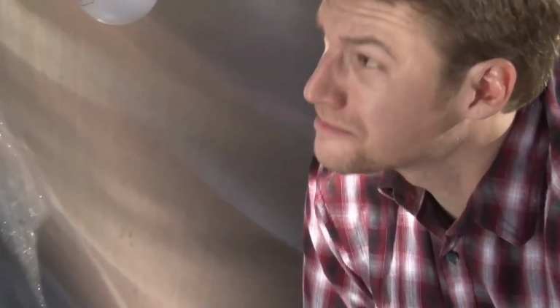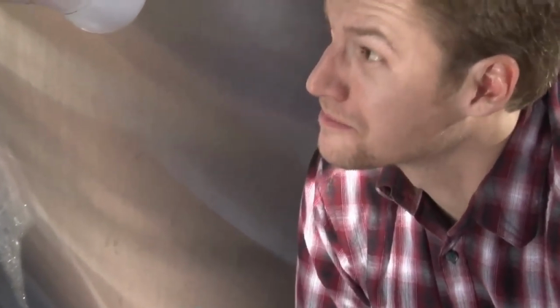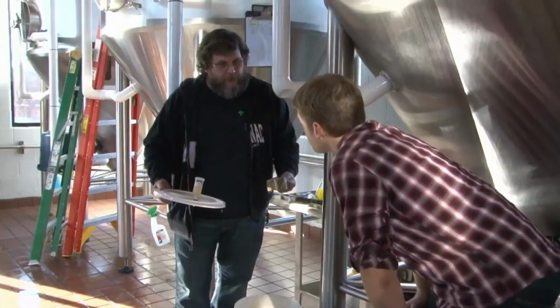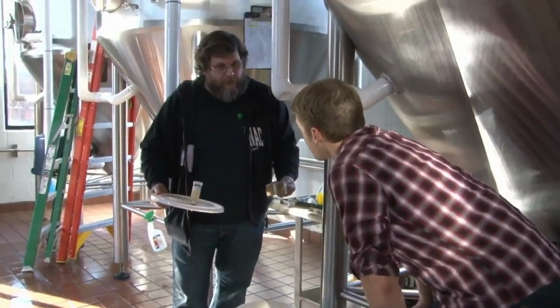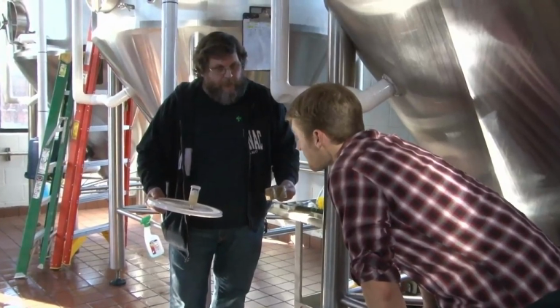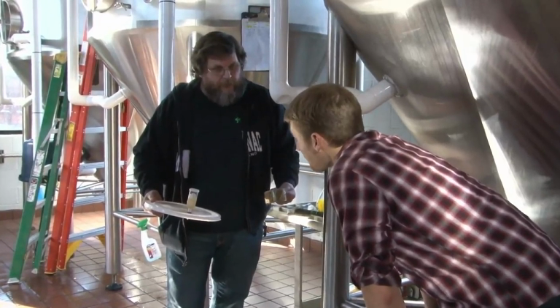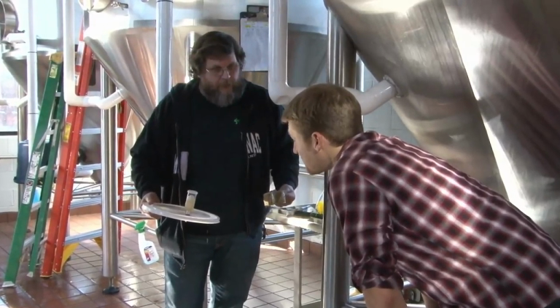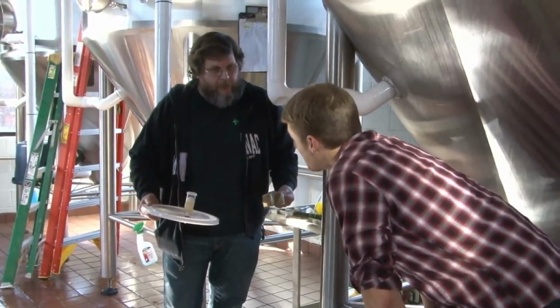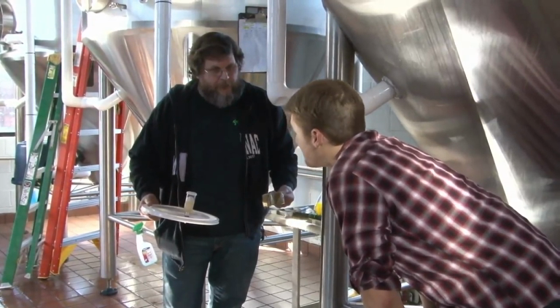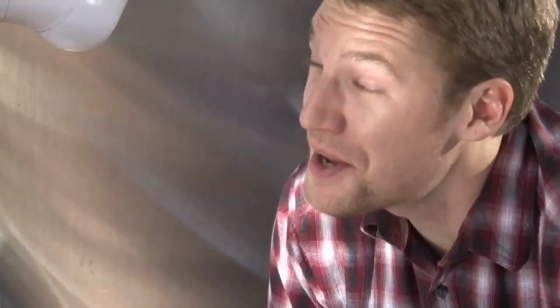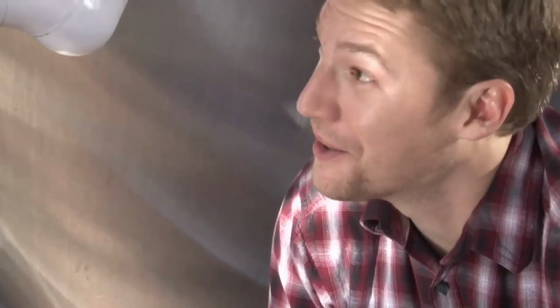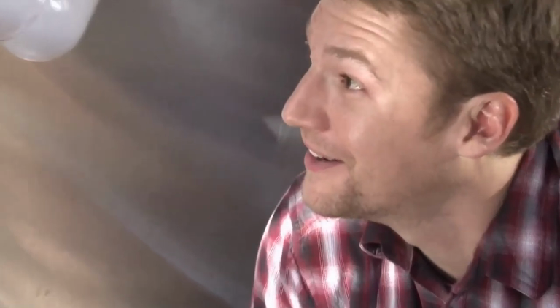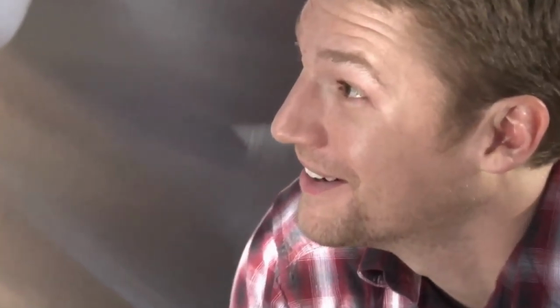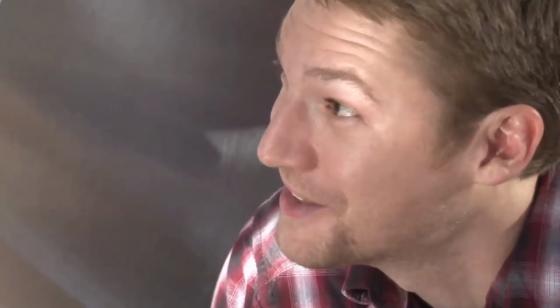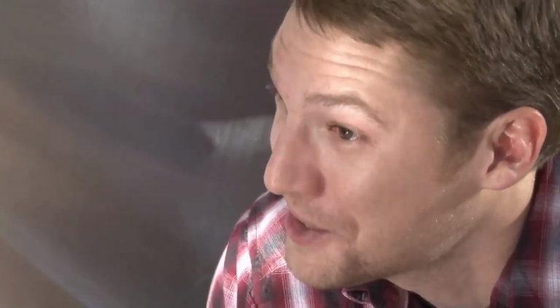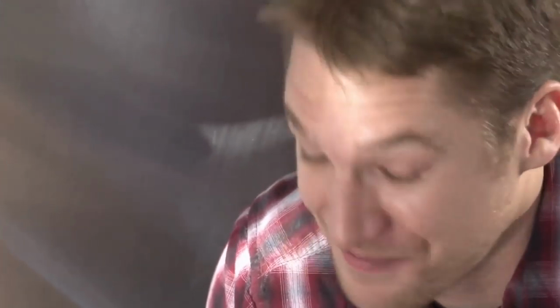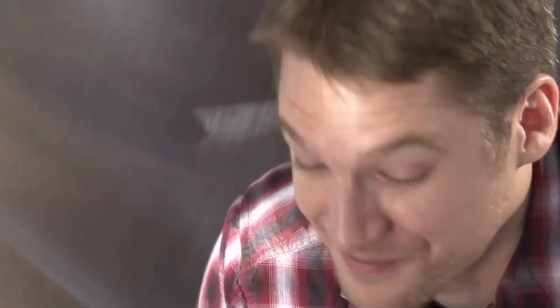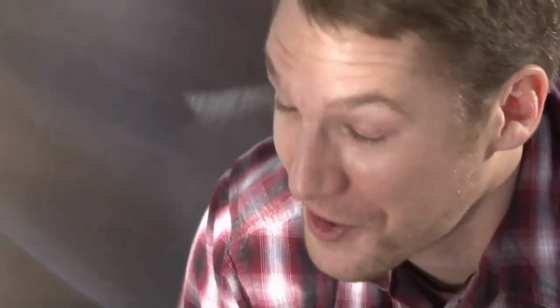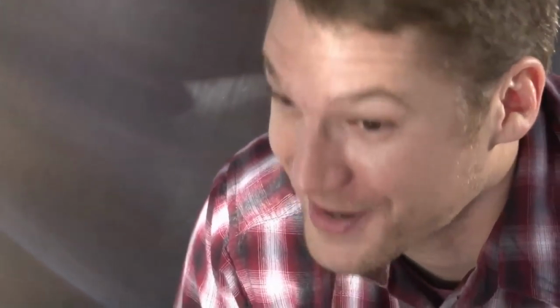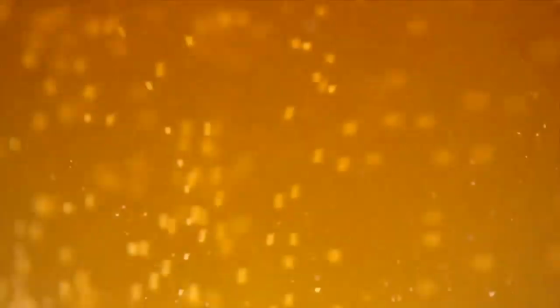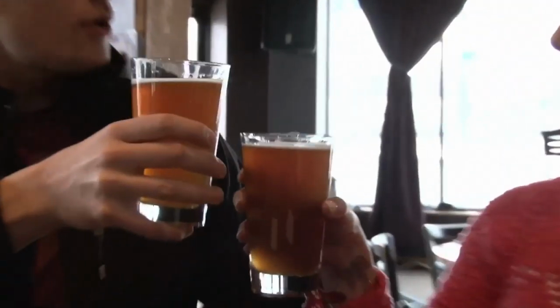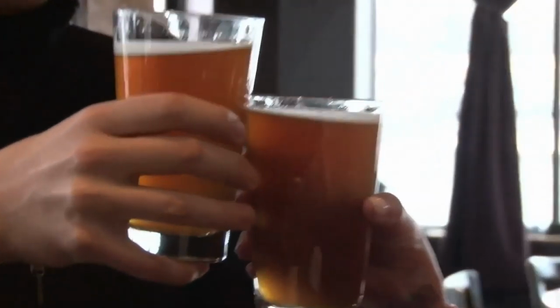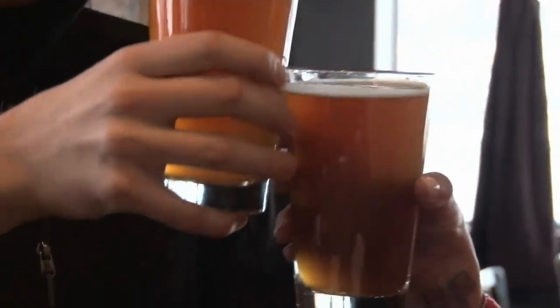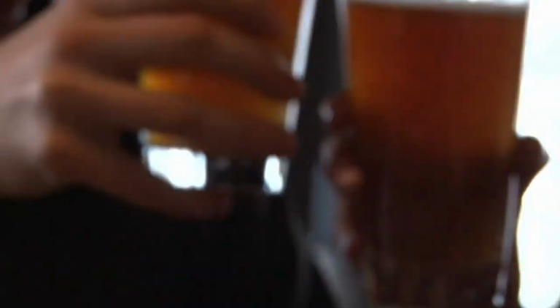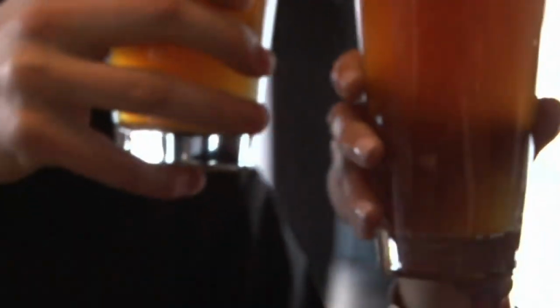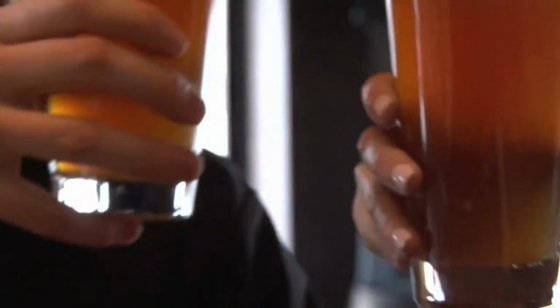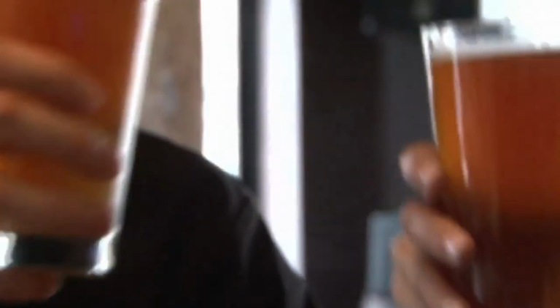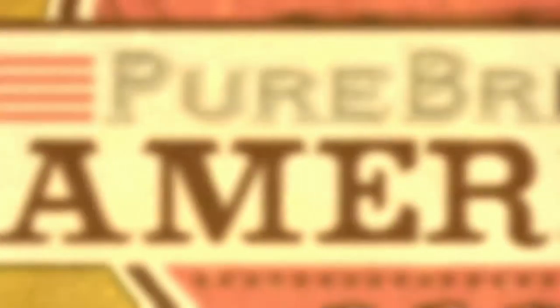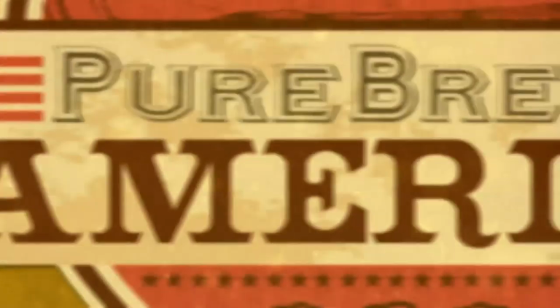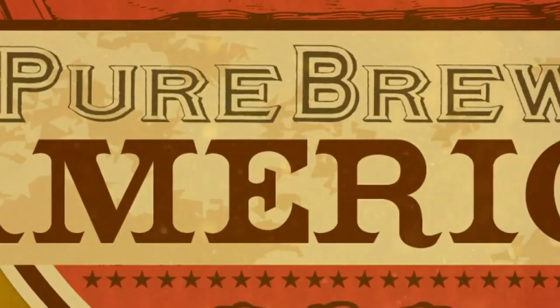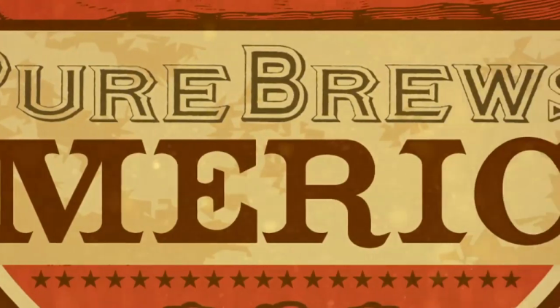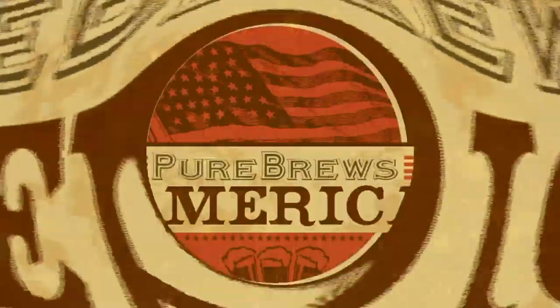Bitter. Very bitter. All coming up on Pure Ruse America.